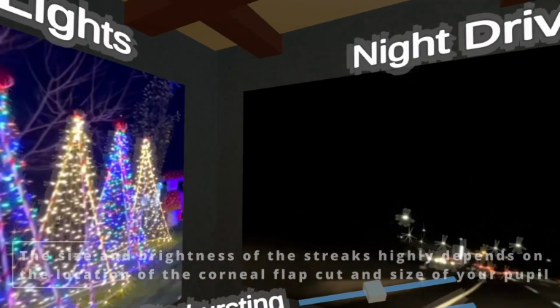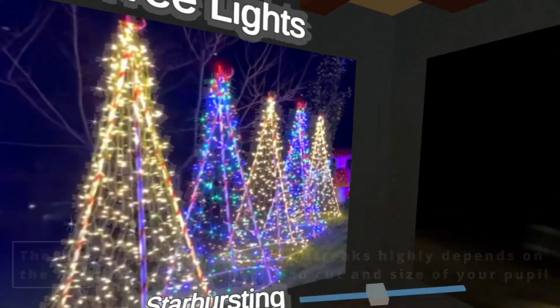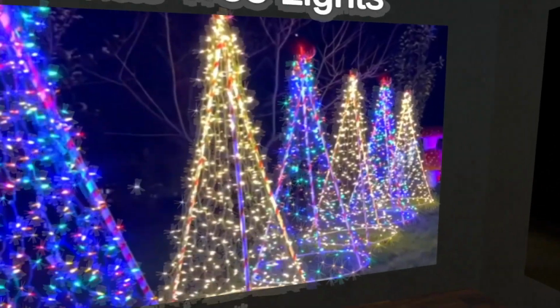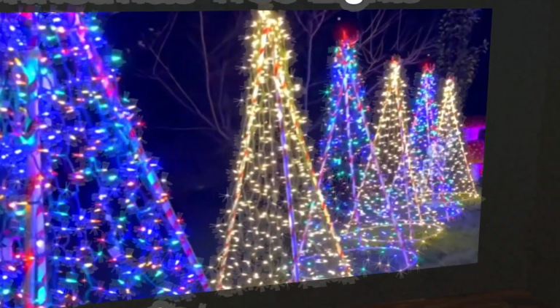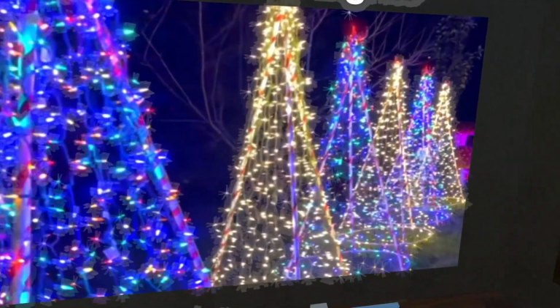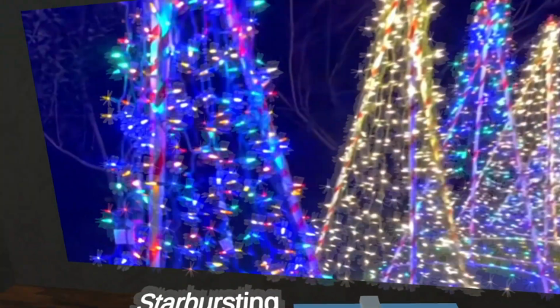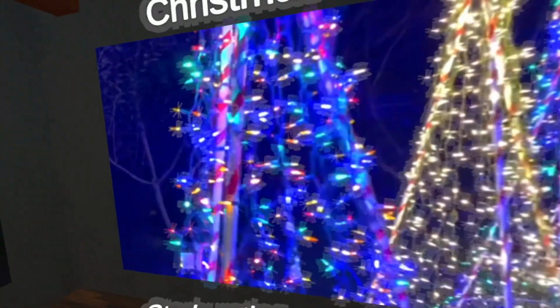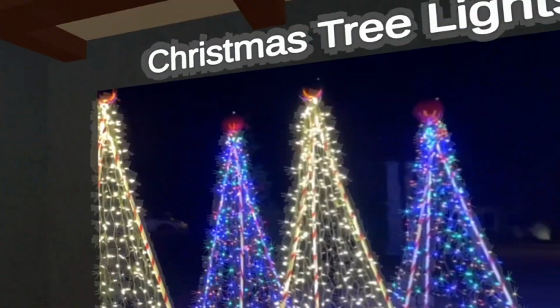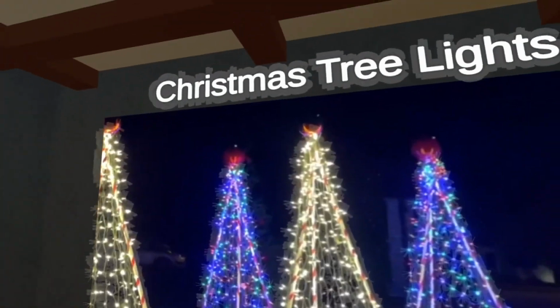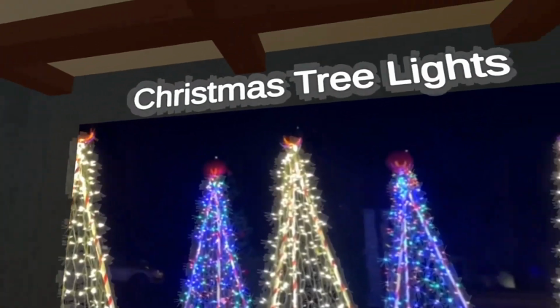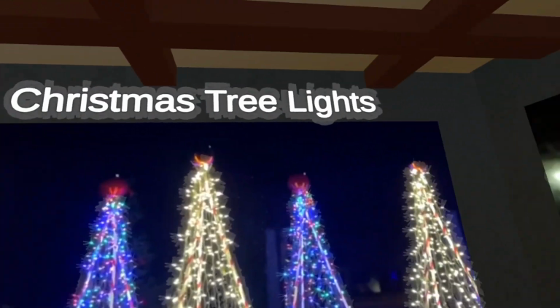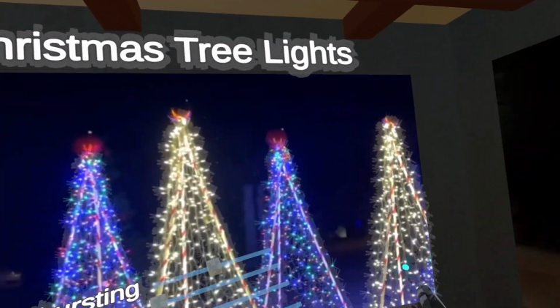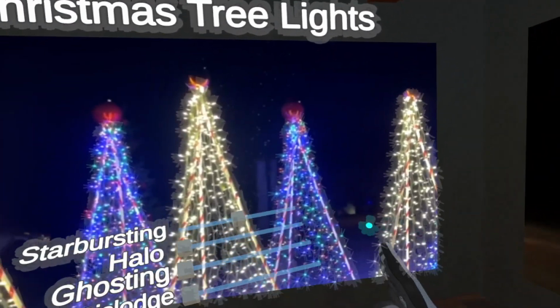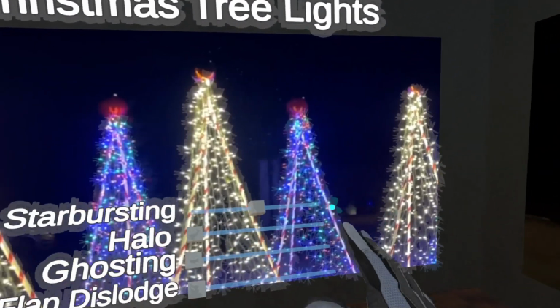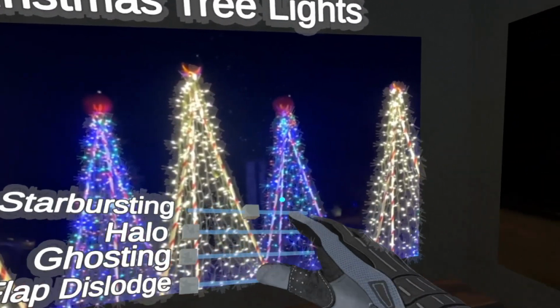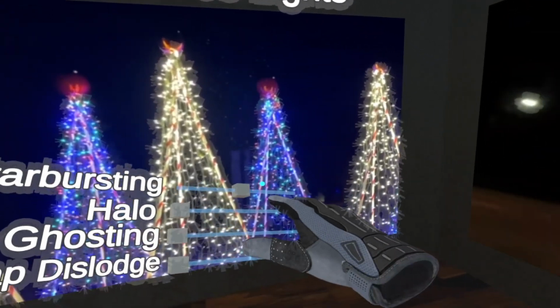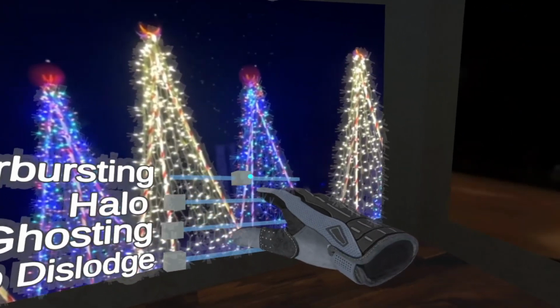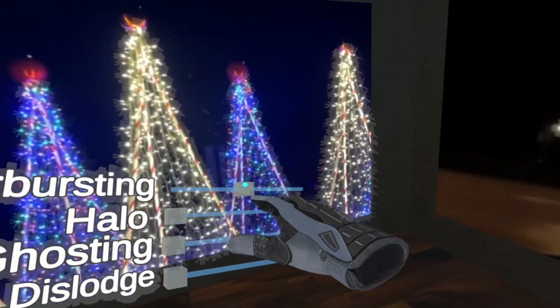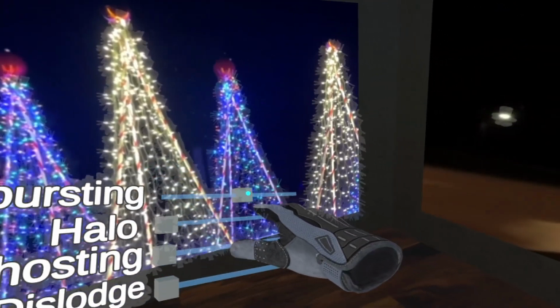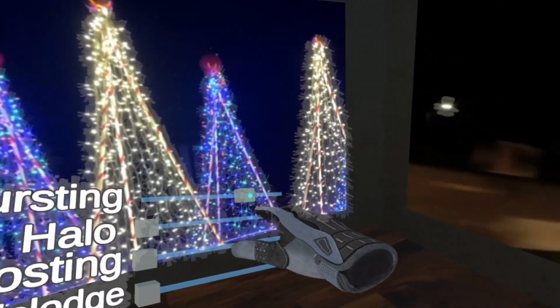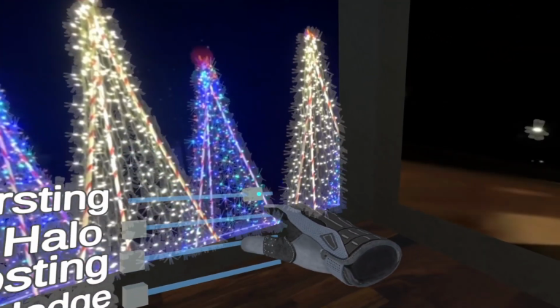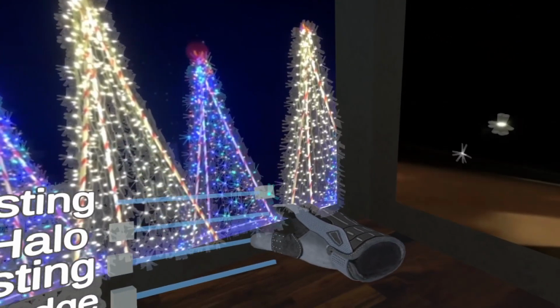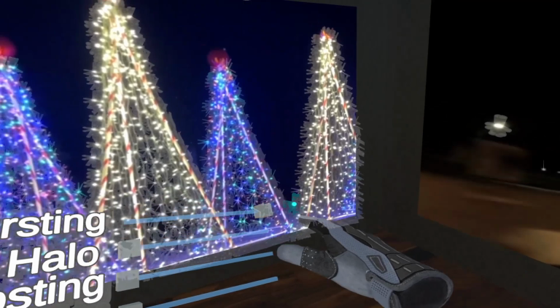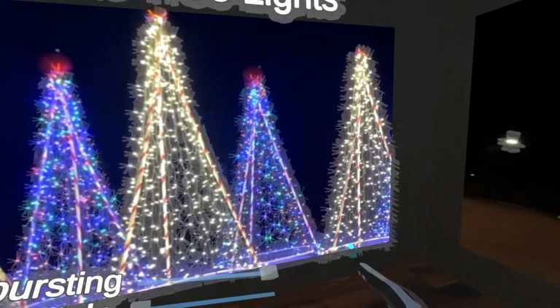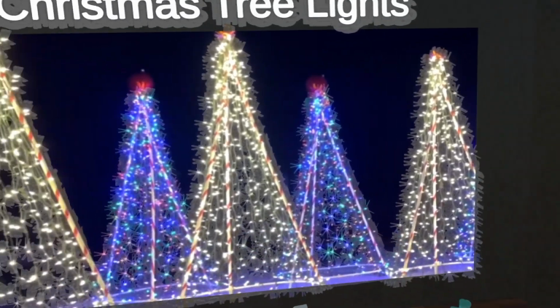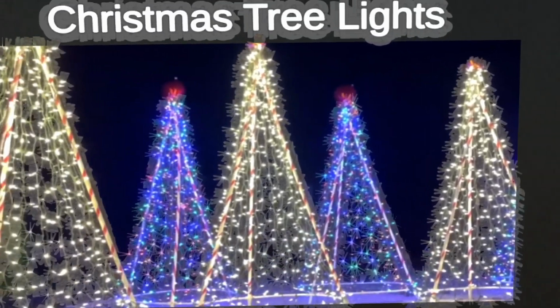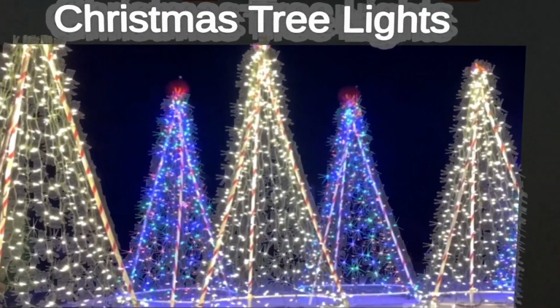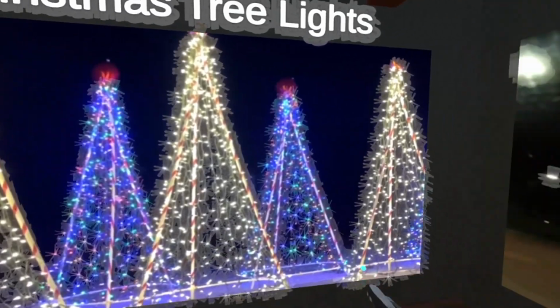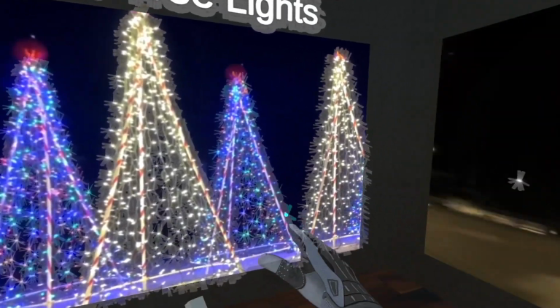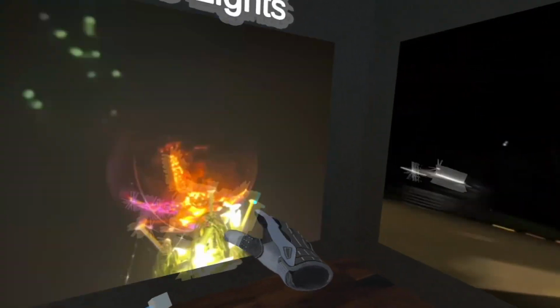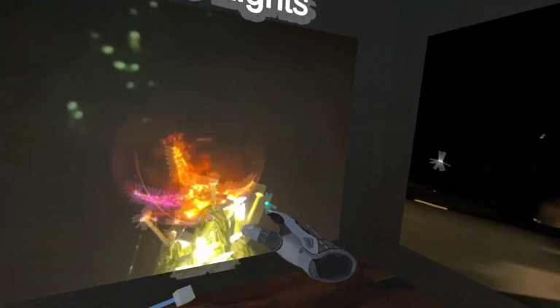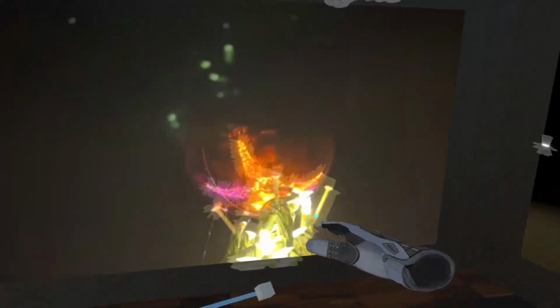Starbursts are the most pronounced for dark situations with small point lights. Christmas lights are the perfect example, and as I turn up the severity, you should be able to see the effect more clearly. The same applies for the driving simulation.